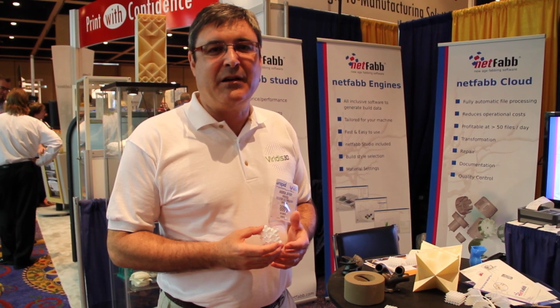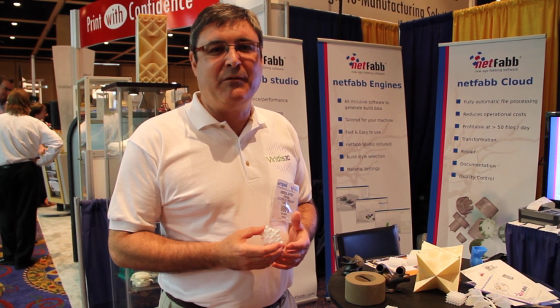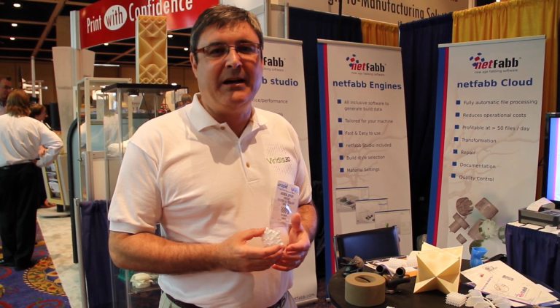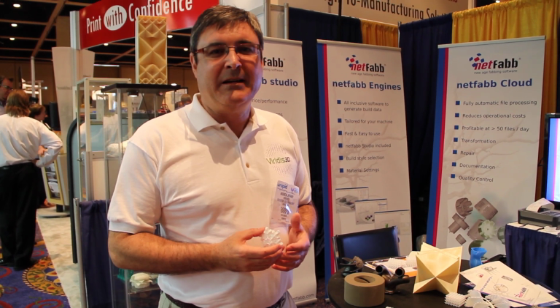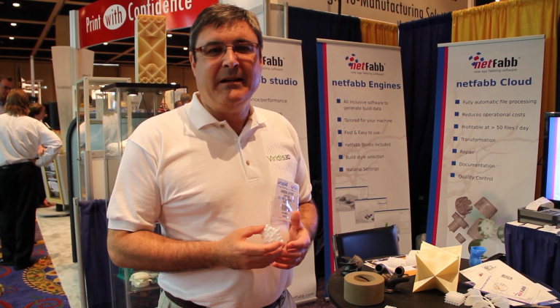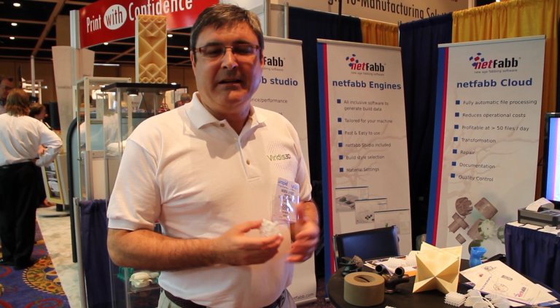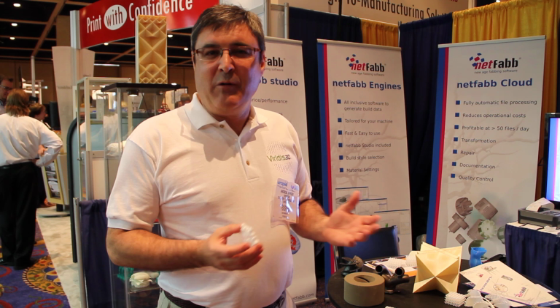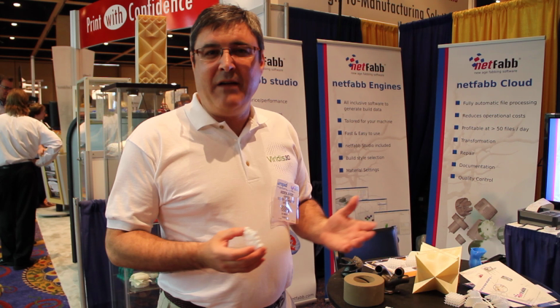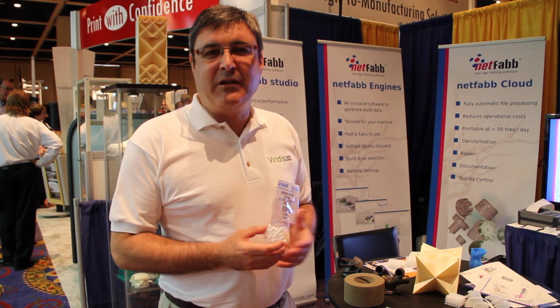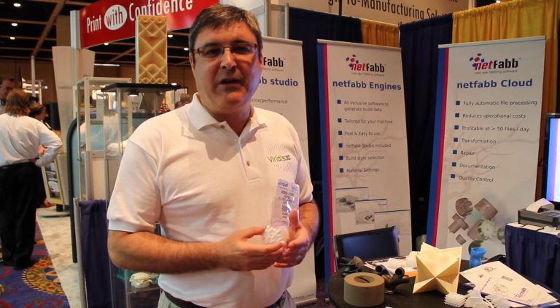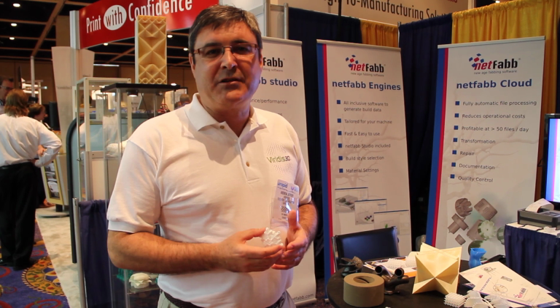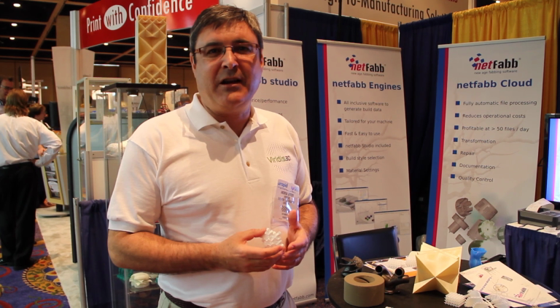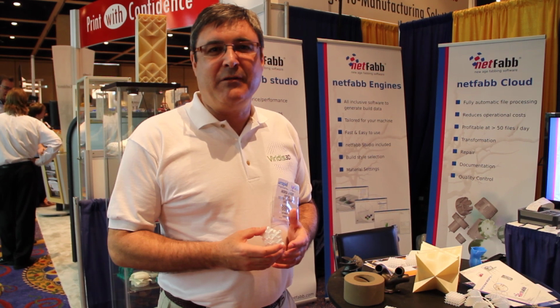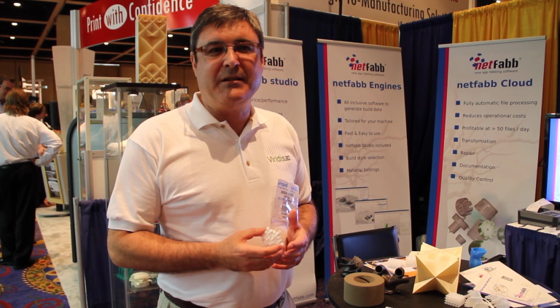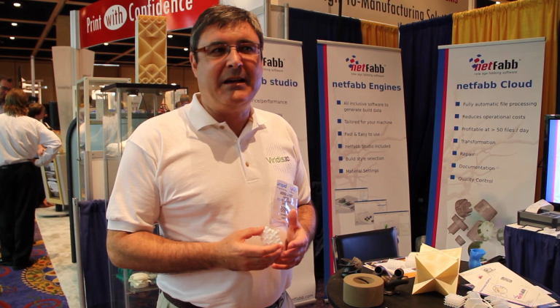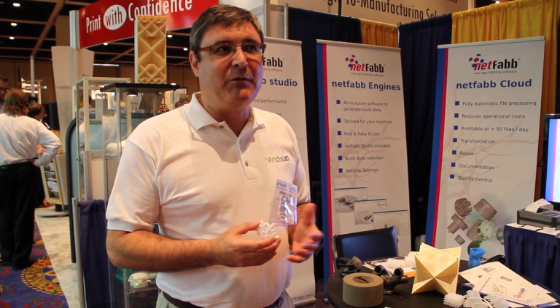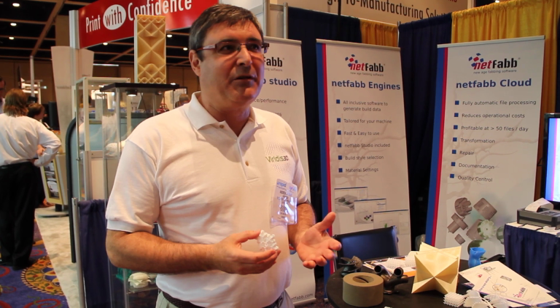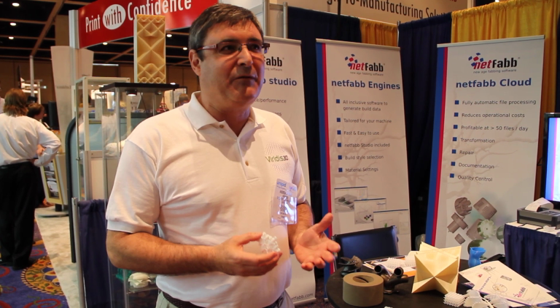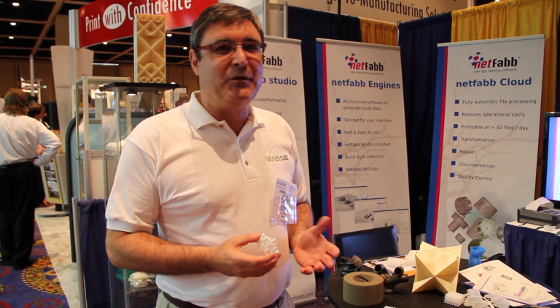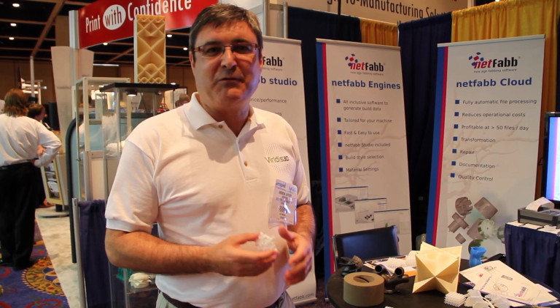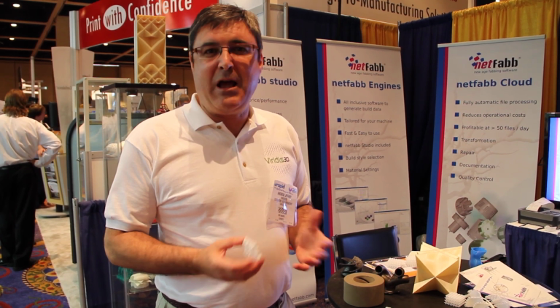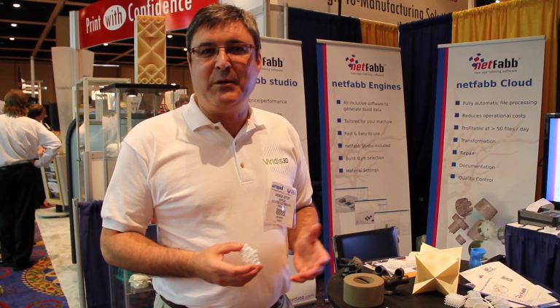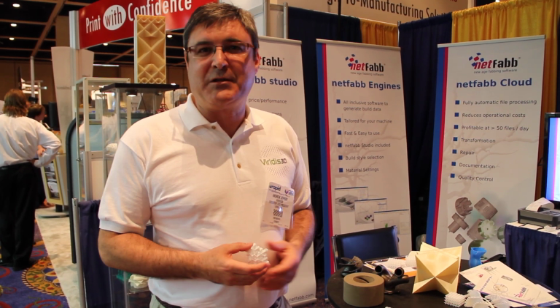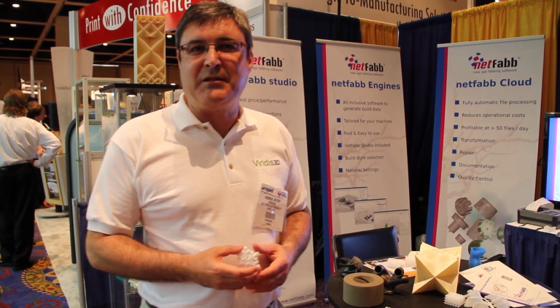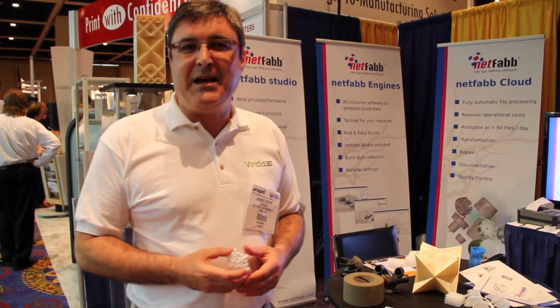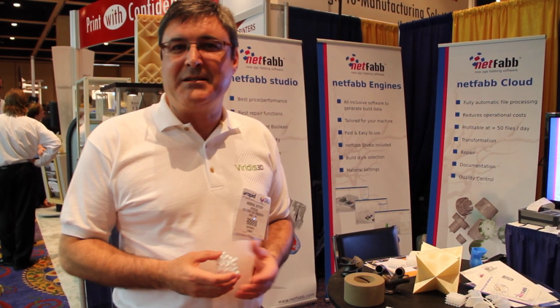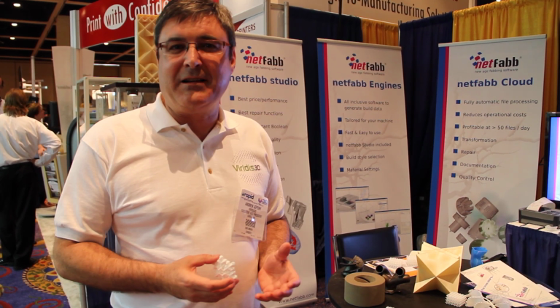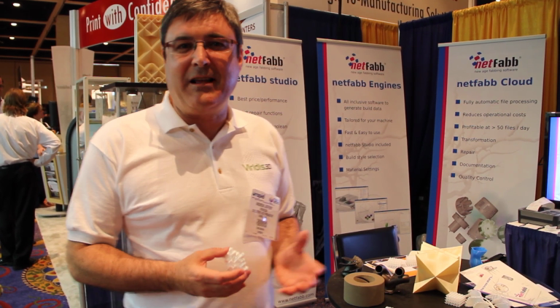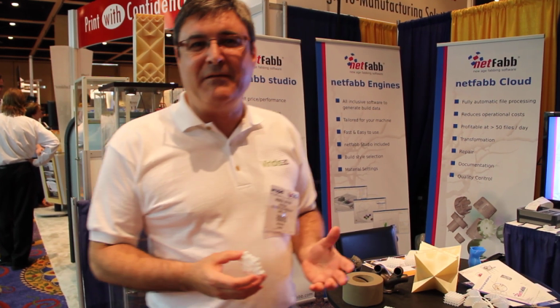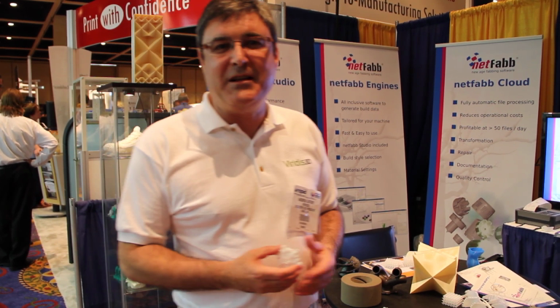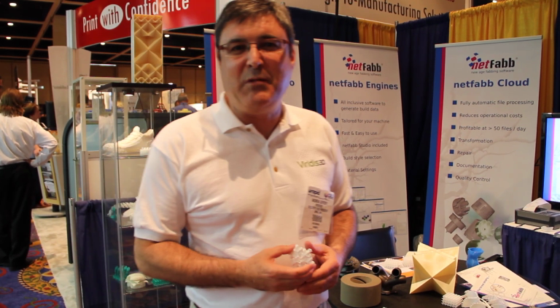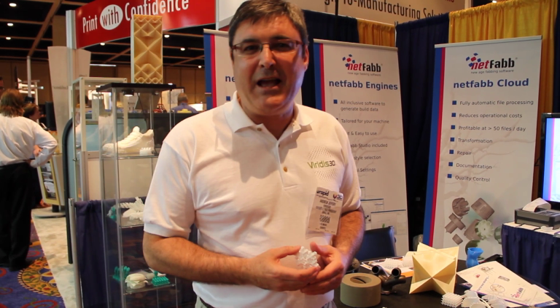So we're having a great show and we look forward to Rapid 2011 in Minneapolis.